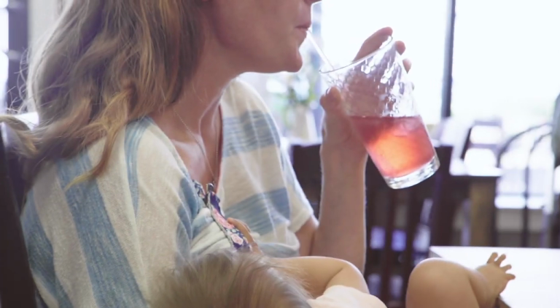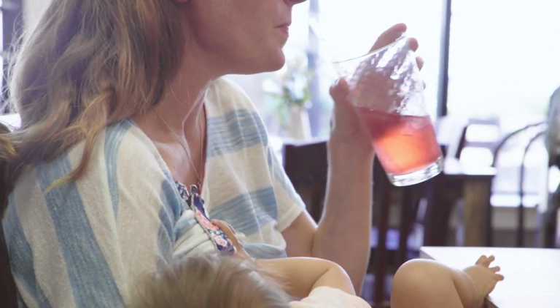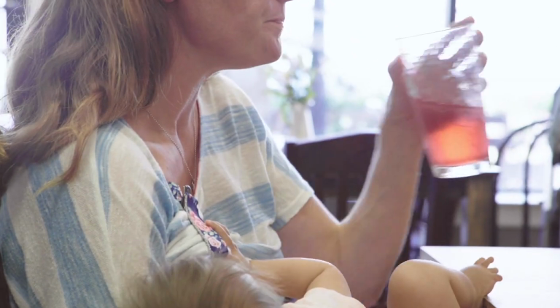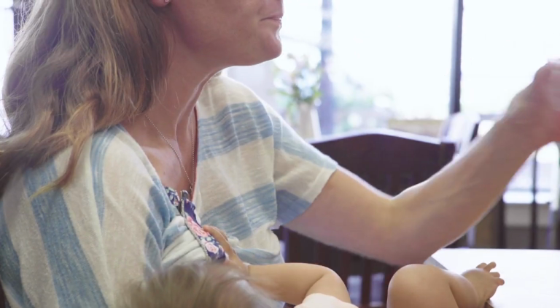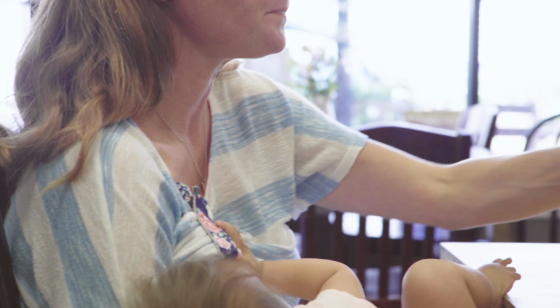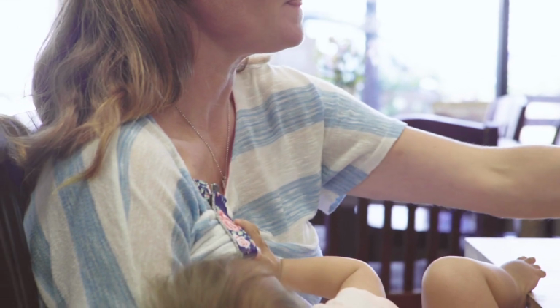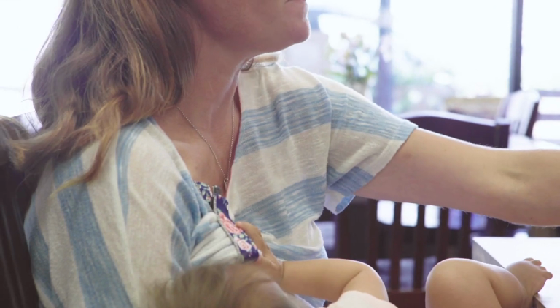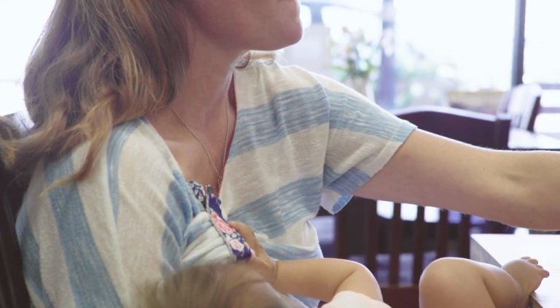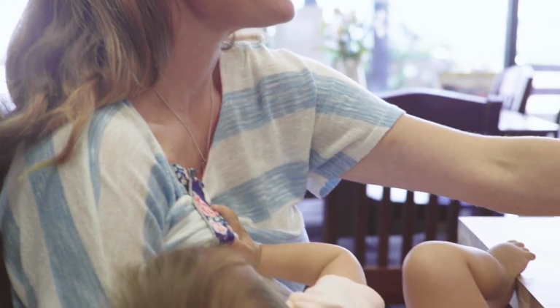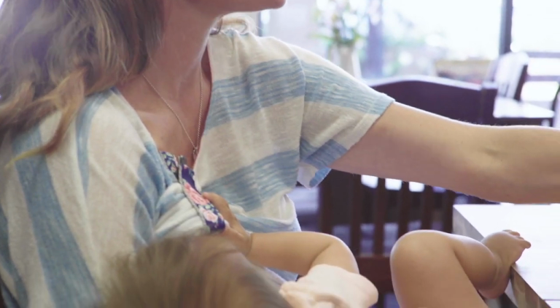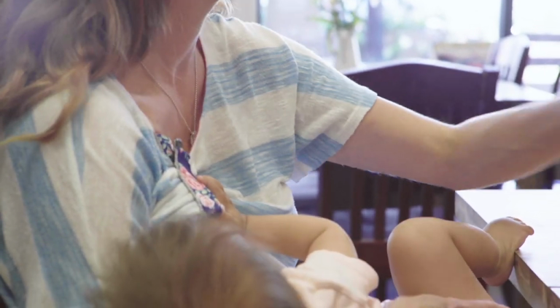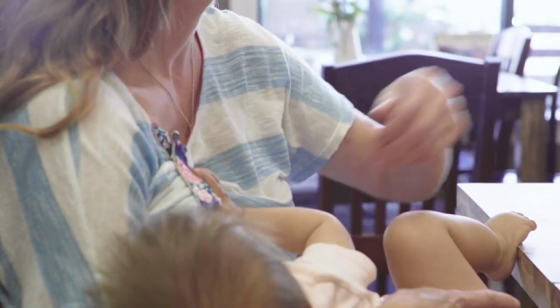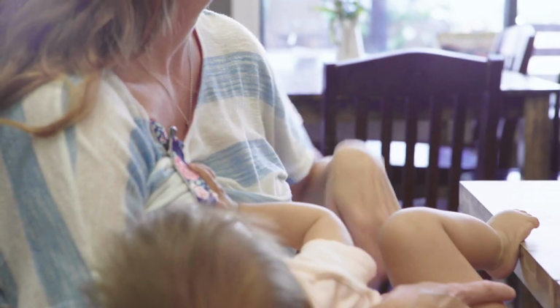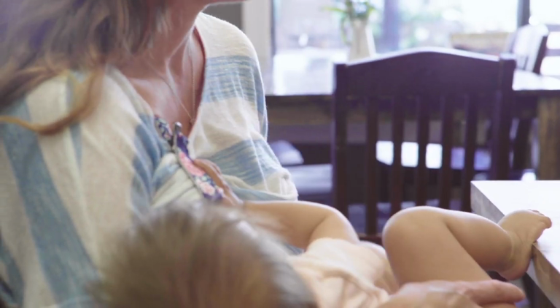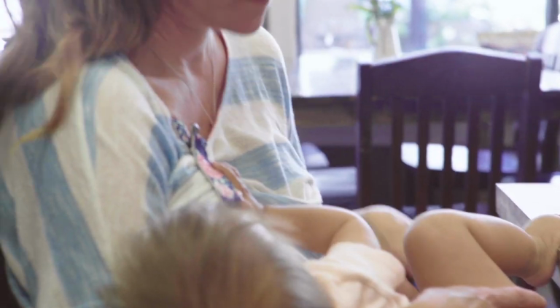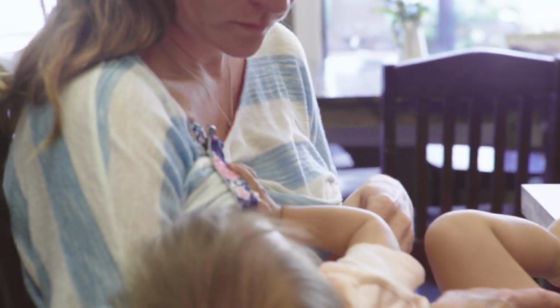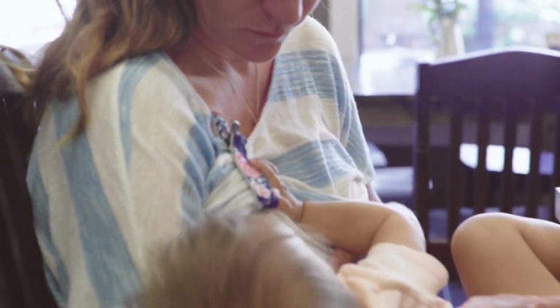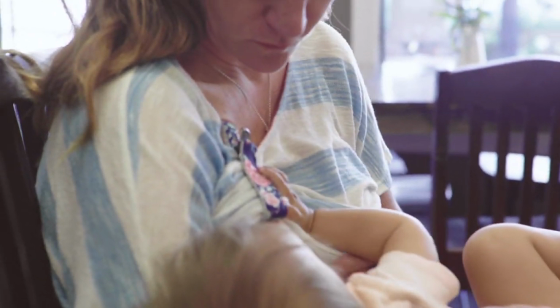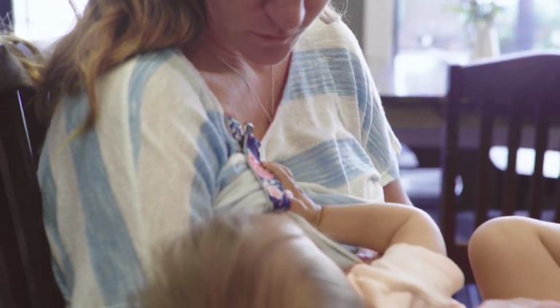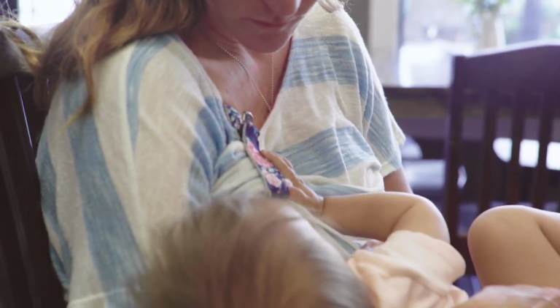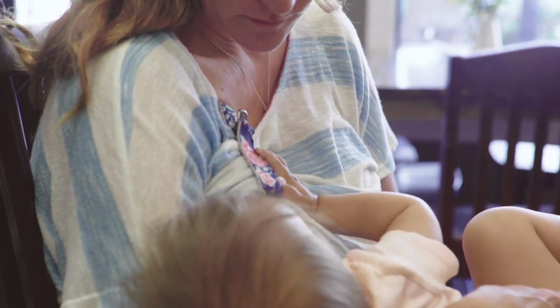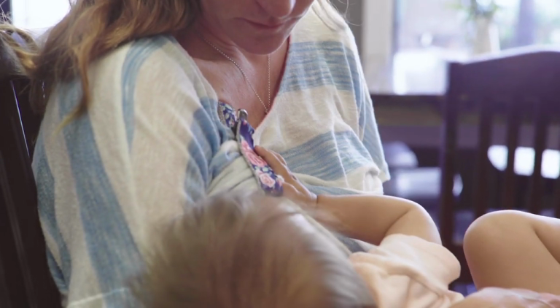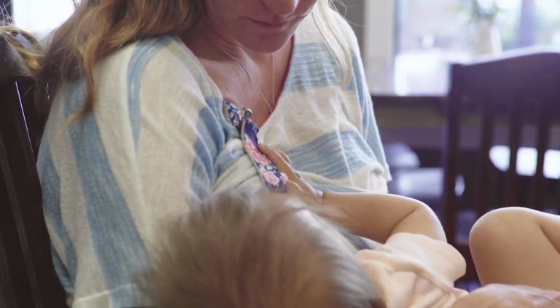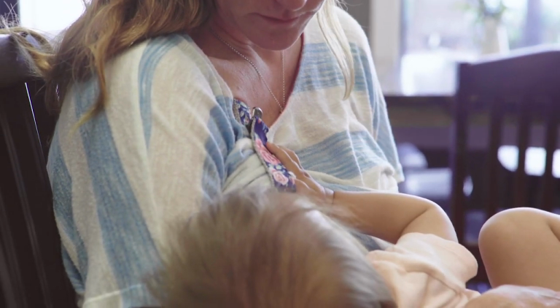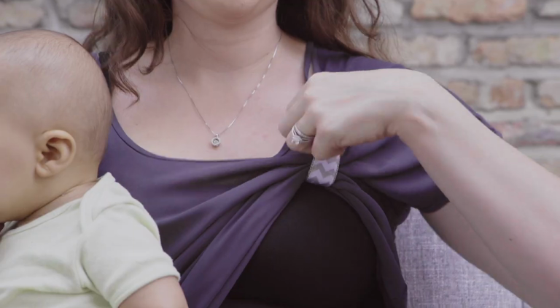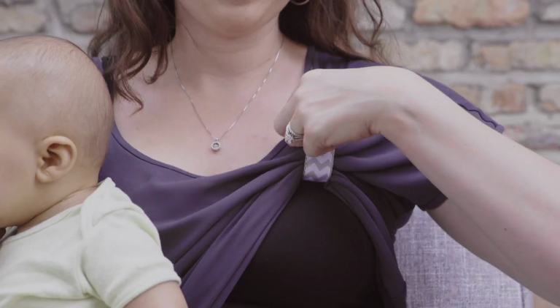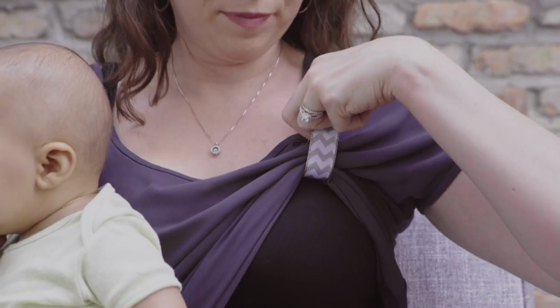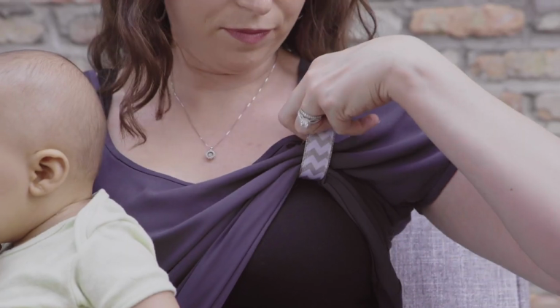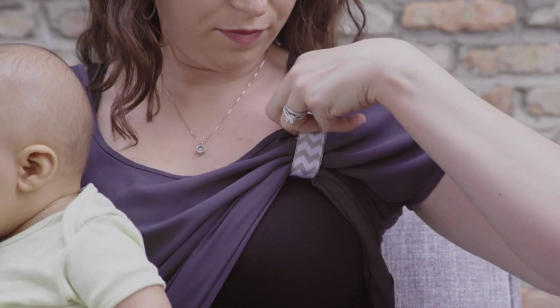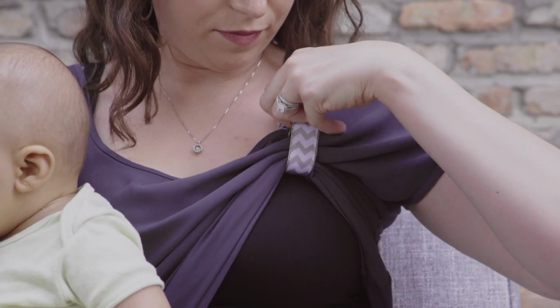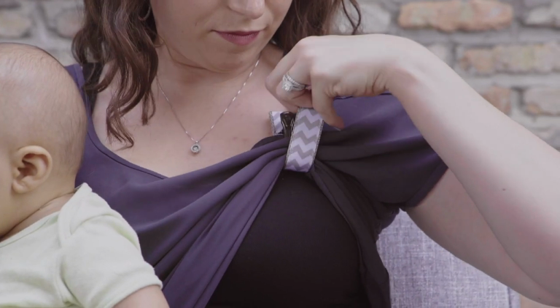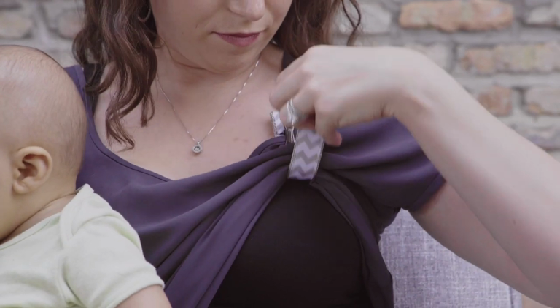Nursing comfort. Goodbye falling shirt, neck strain and stress. Unfasten with ease.